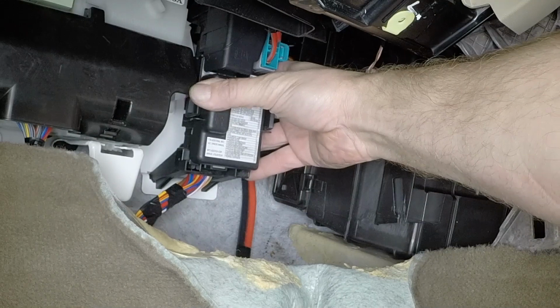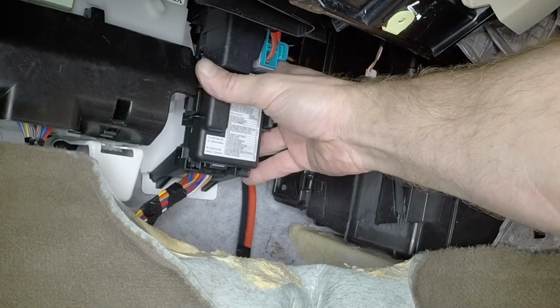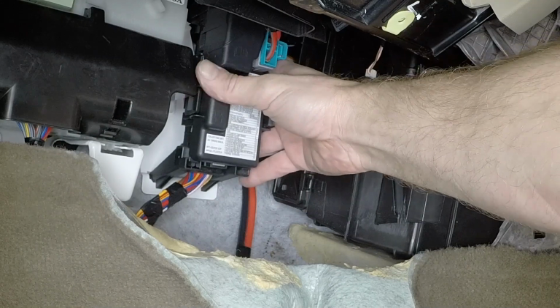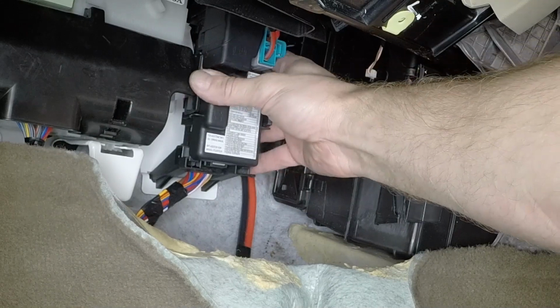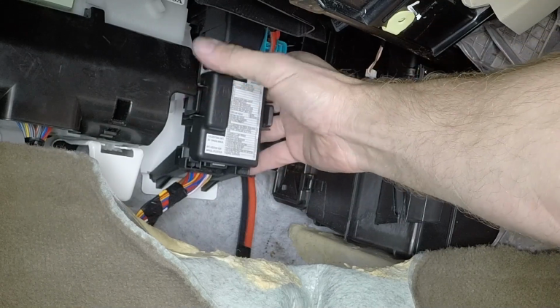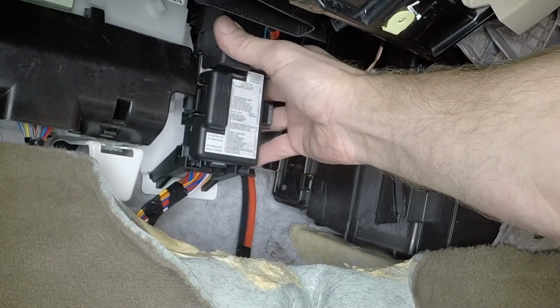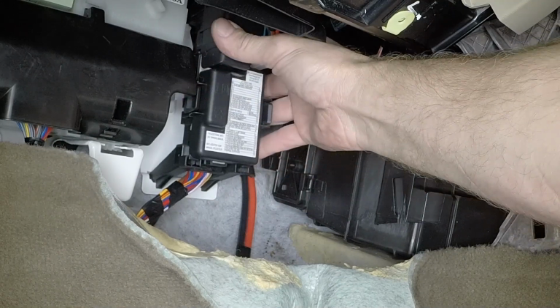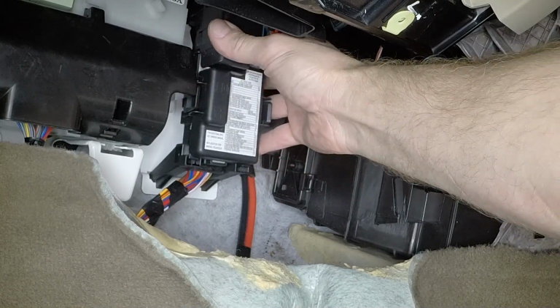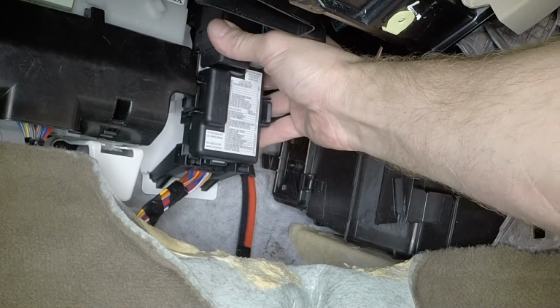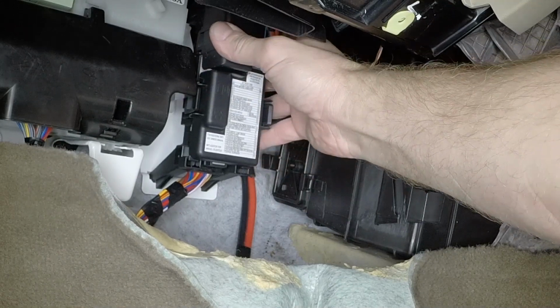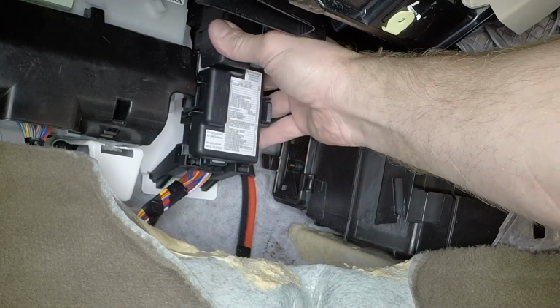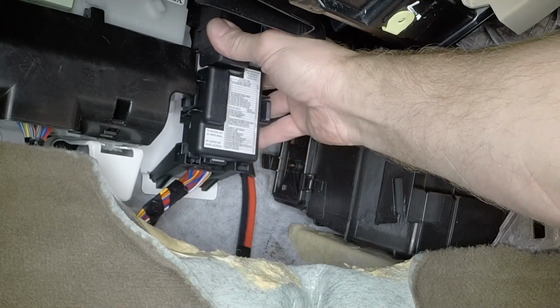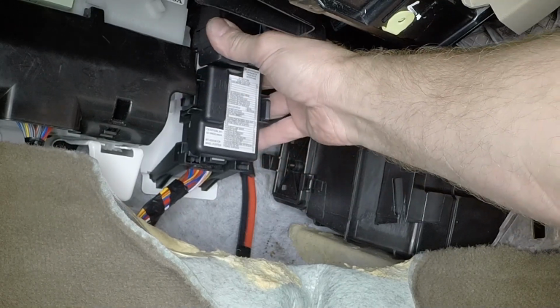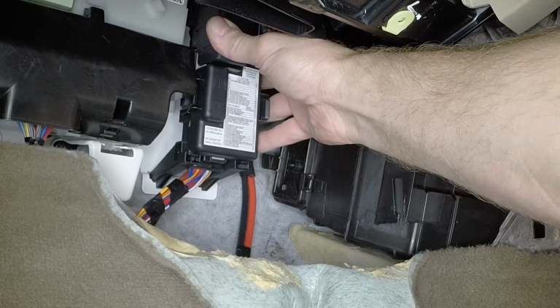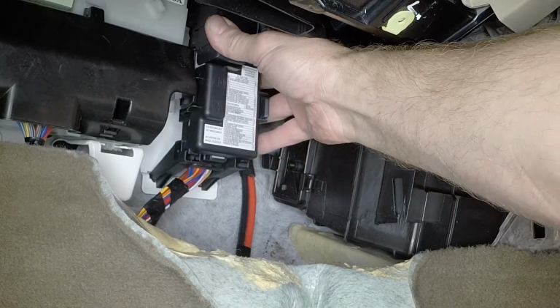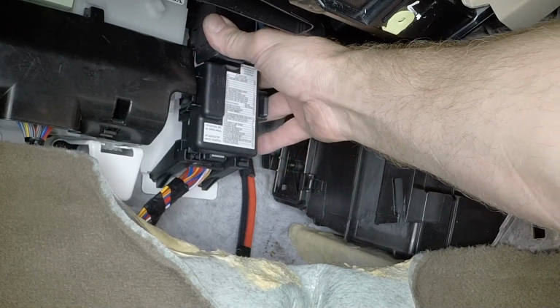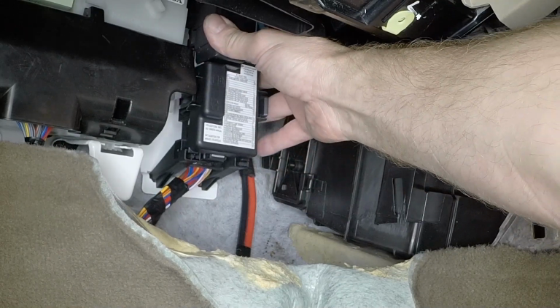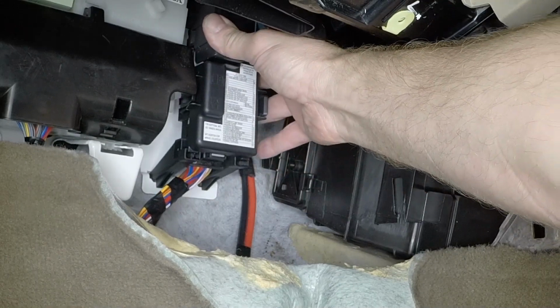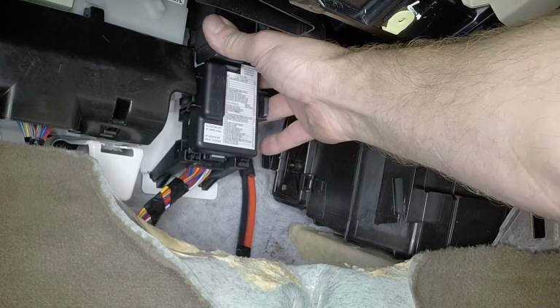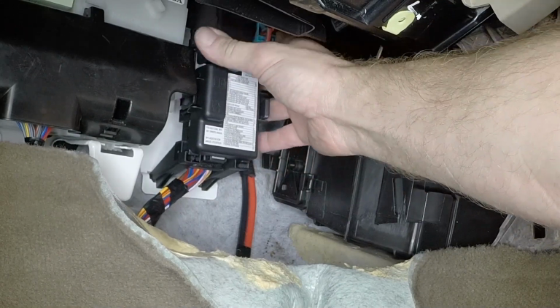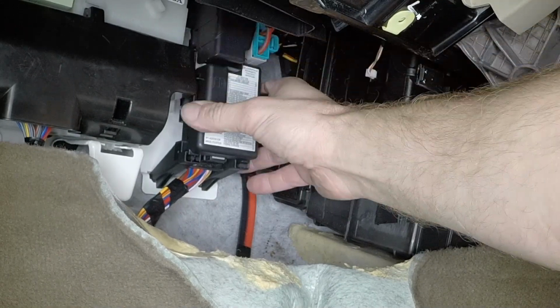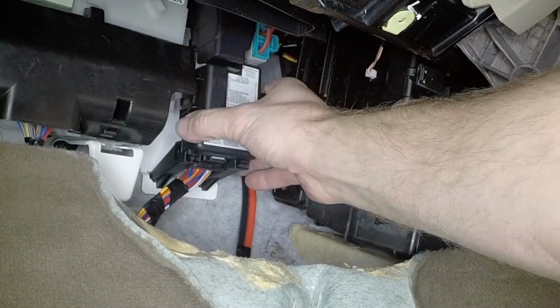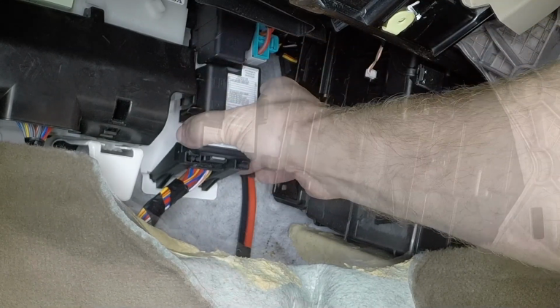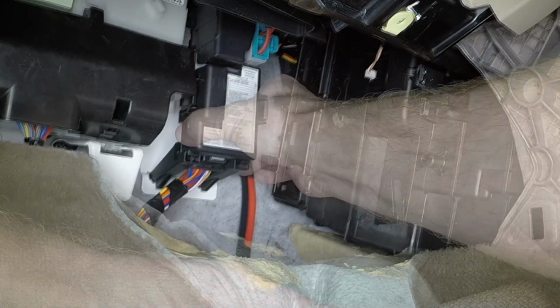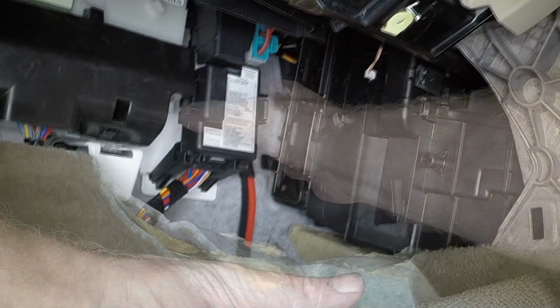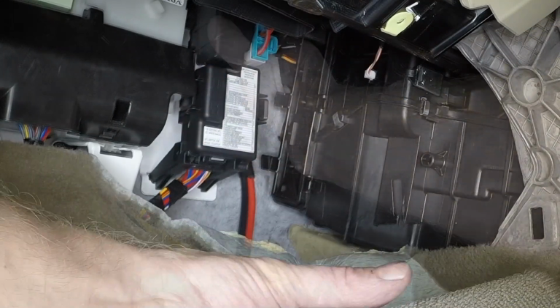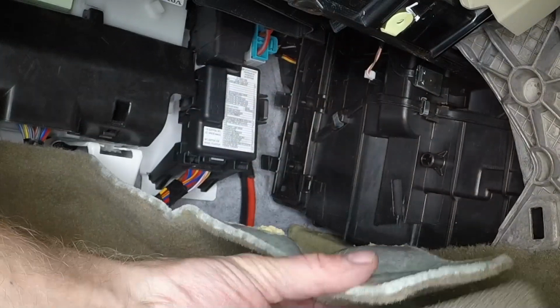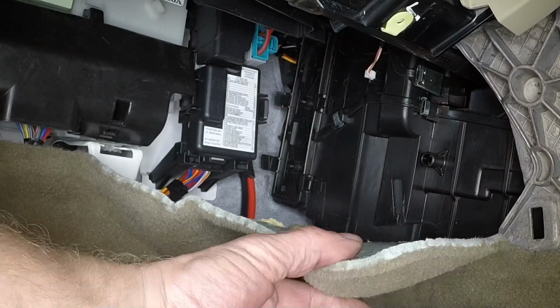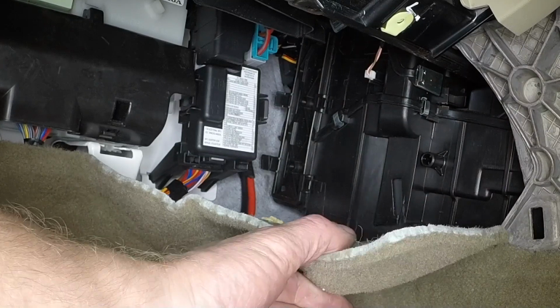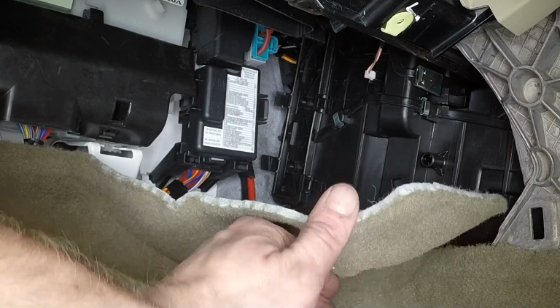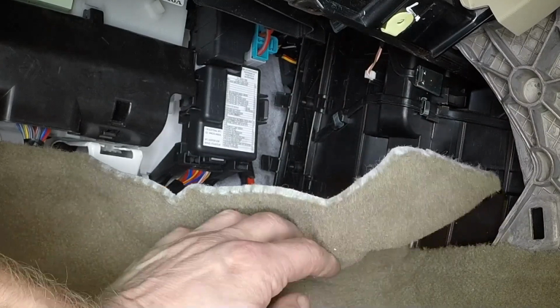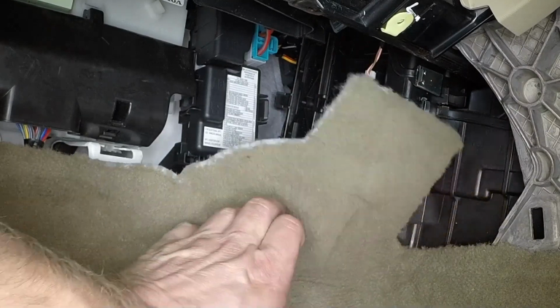Clip the fuse box back into its original location. Then fold up the carpet.